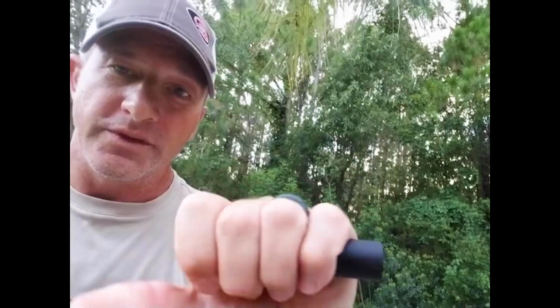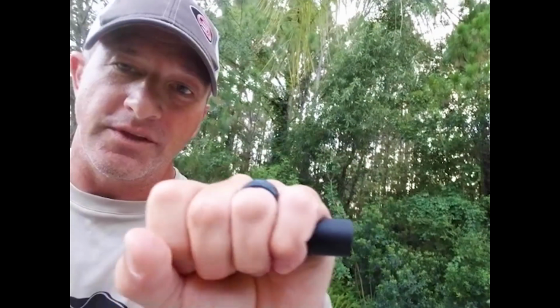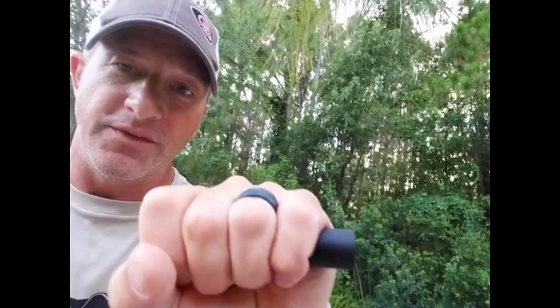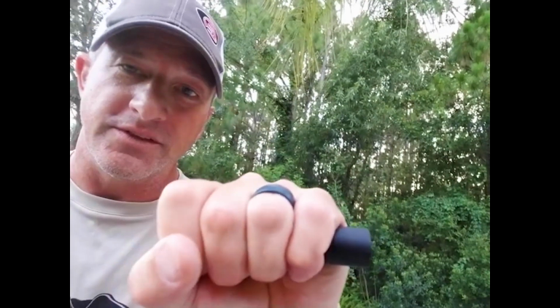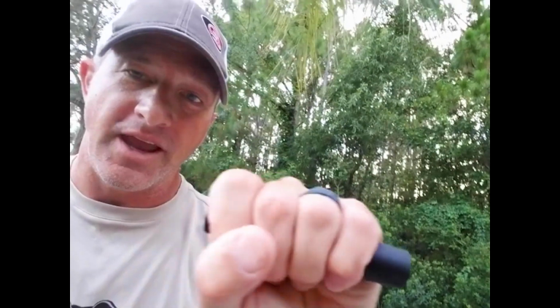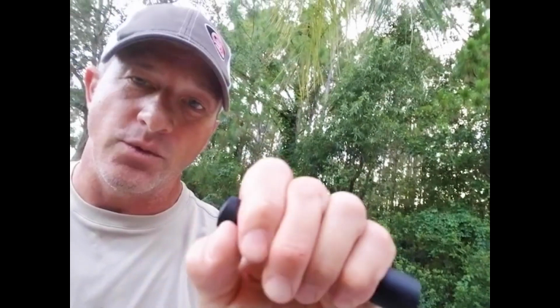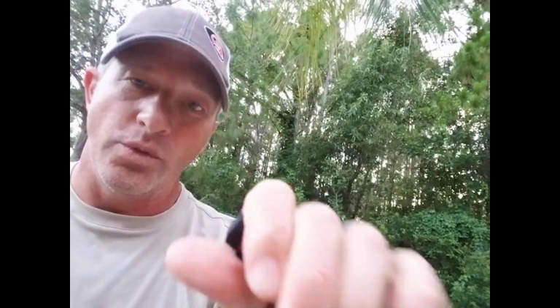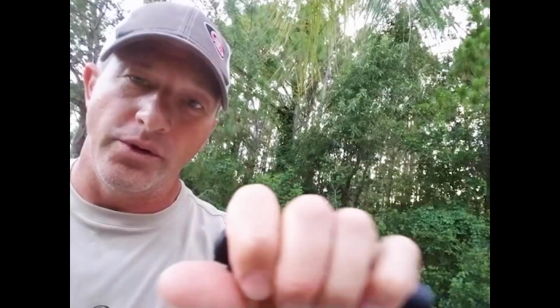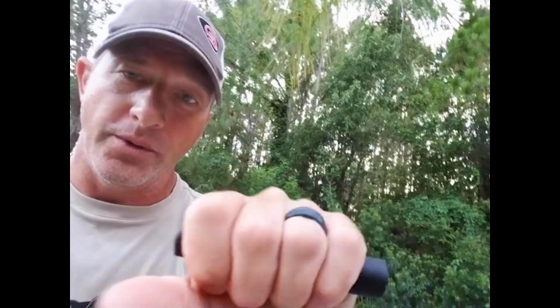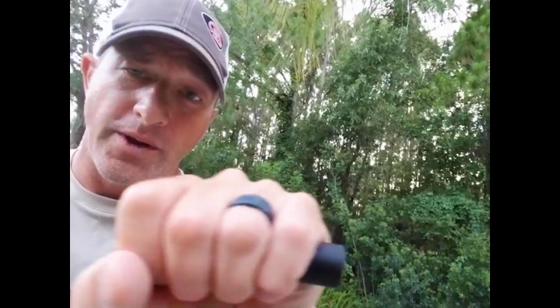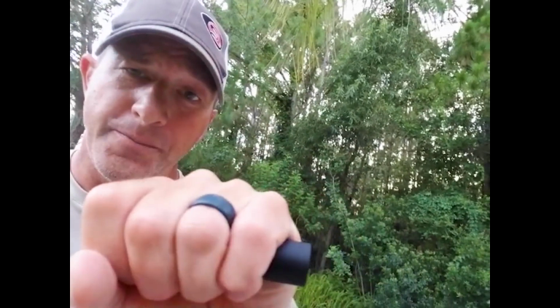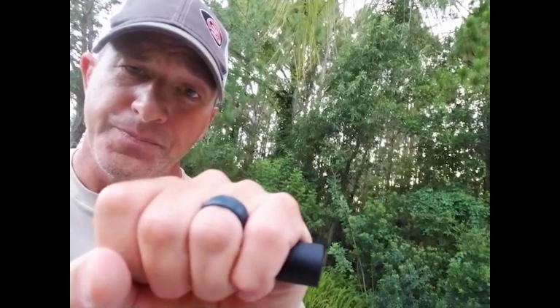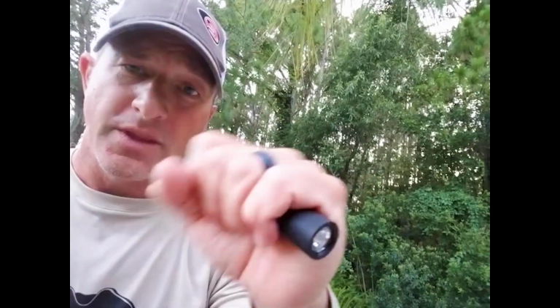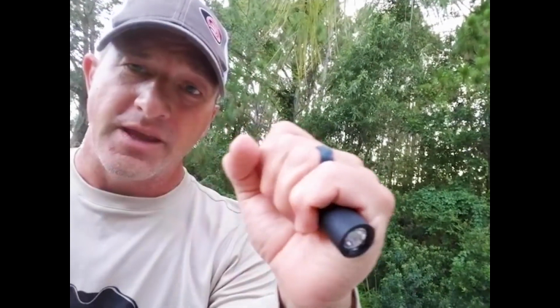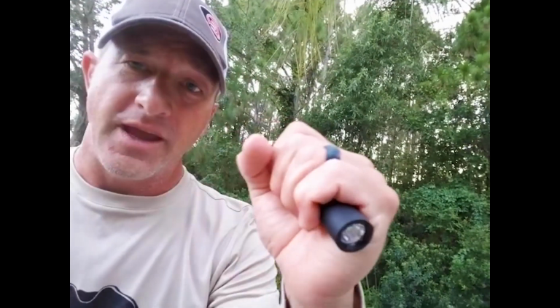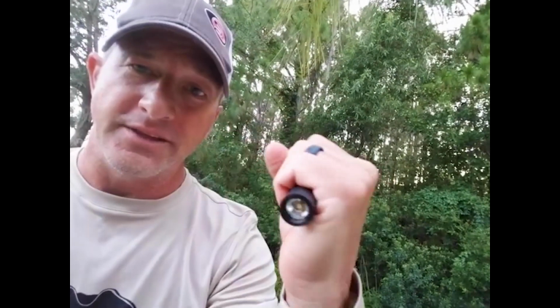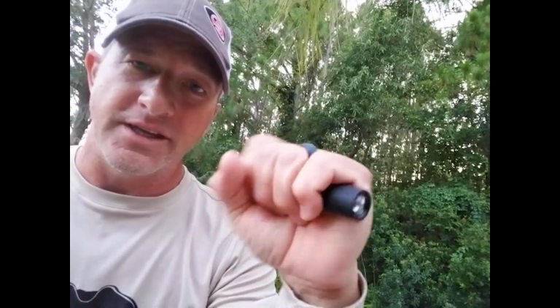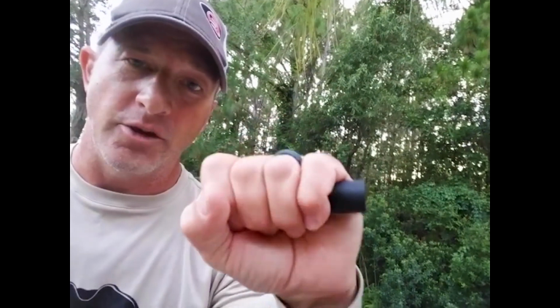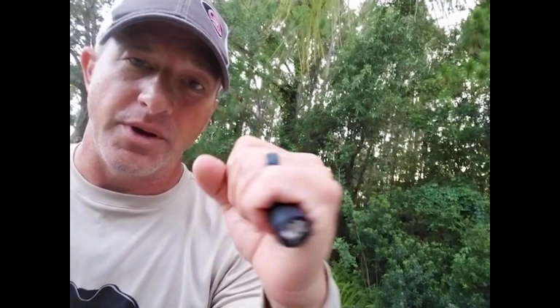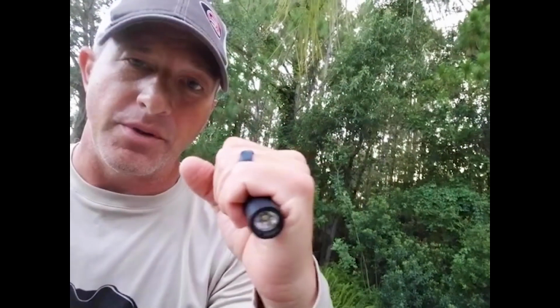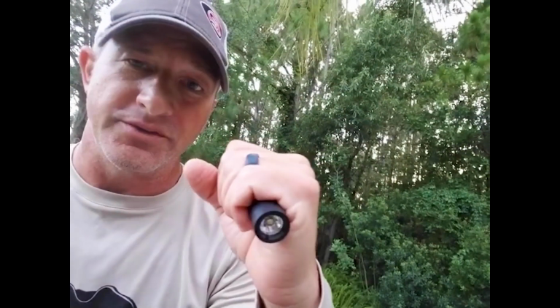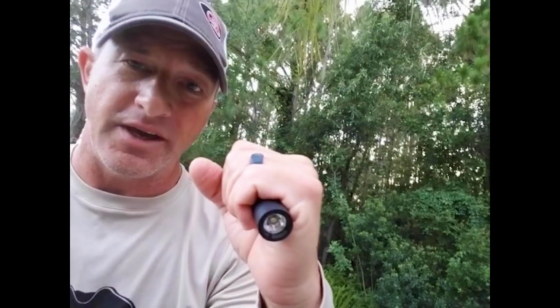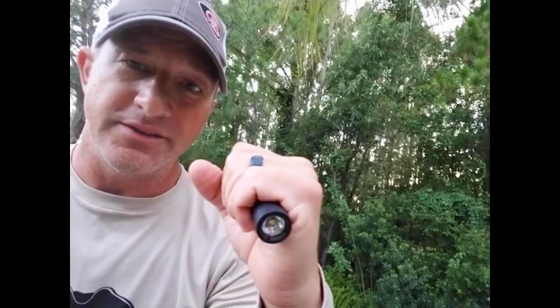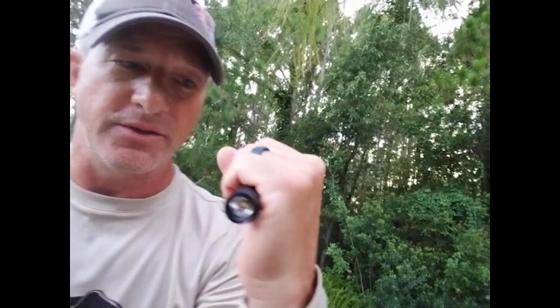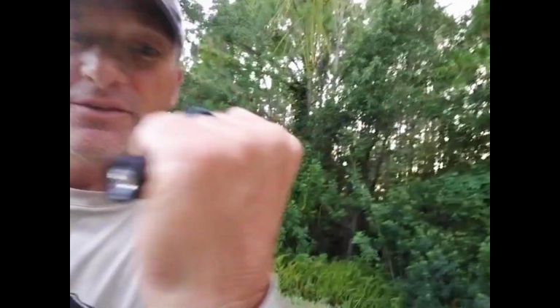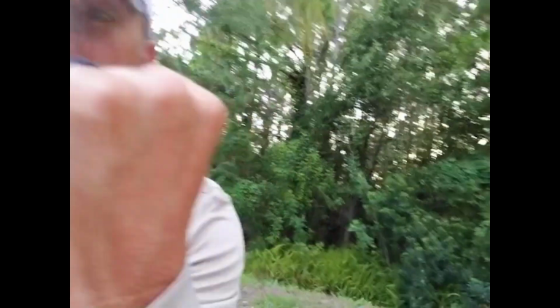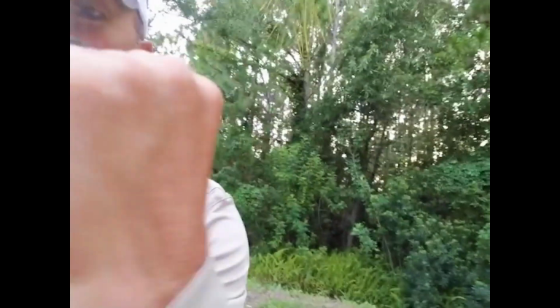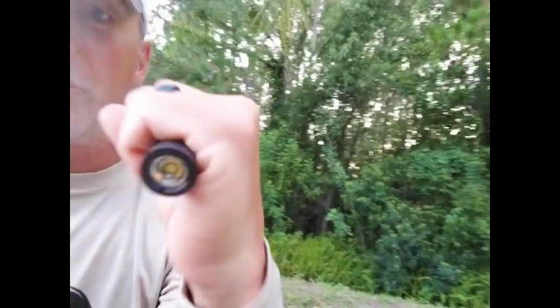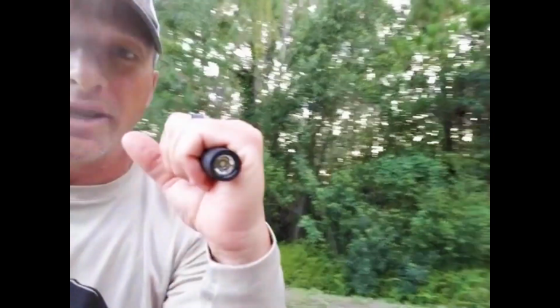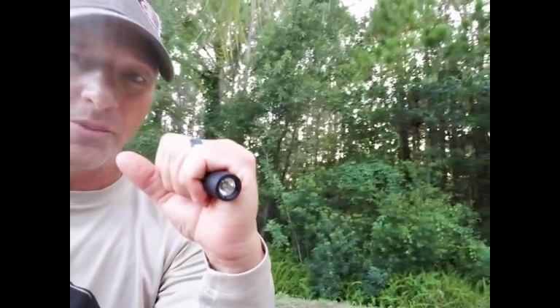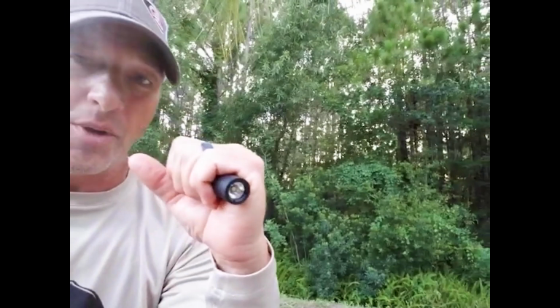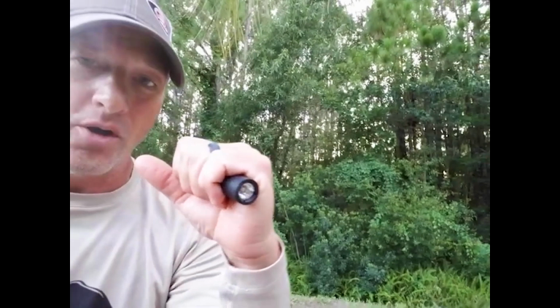You can see it fits in the hand really well. It hangs out a little bit on both sides so it doesn't illuminate your palm.